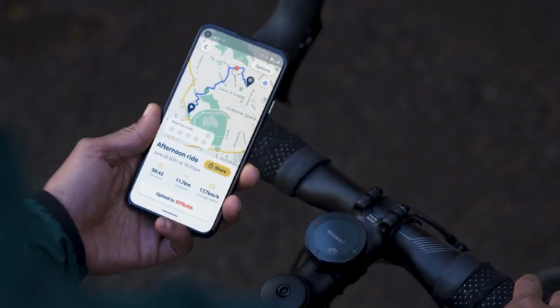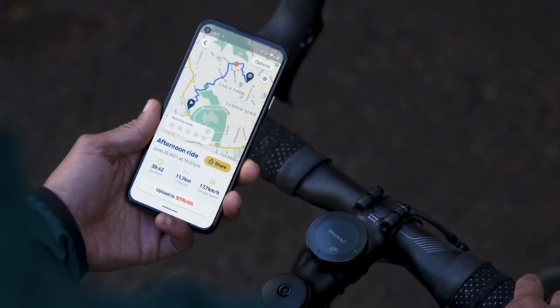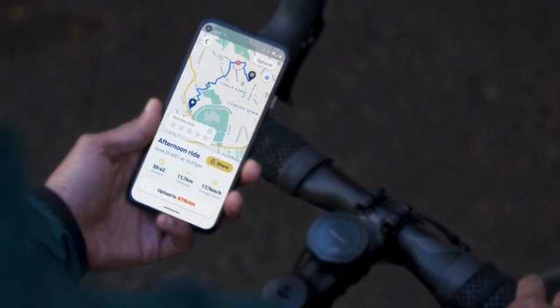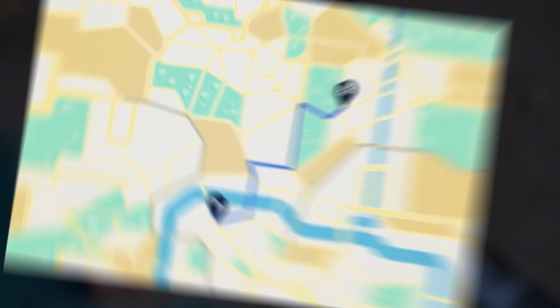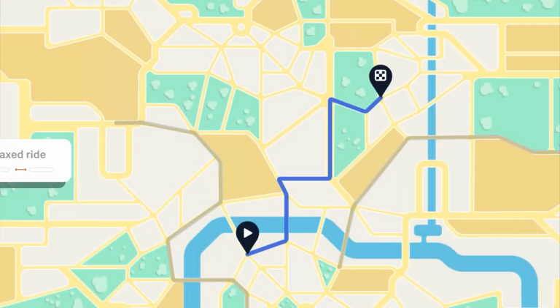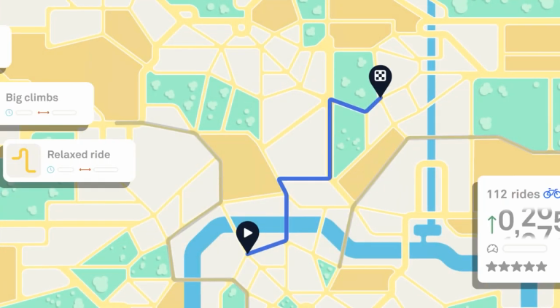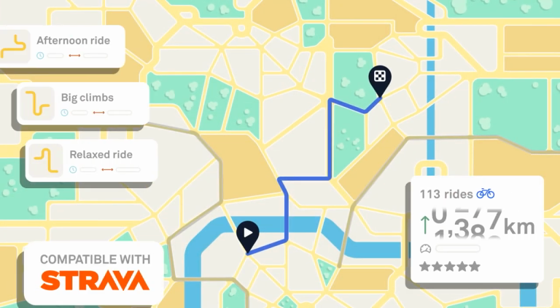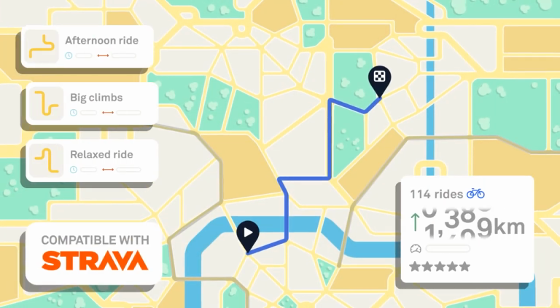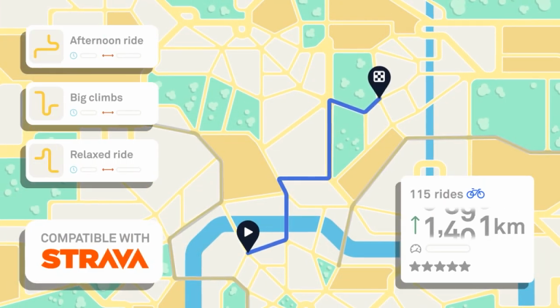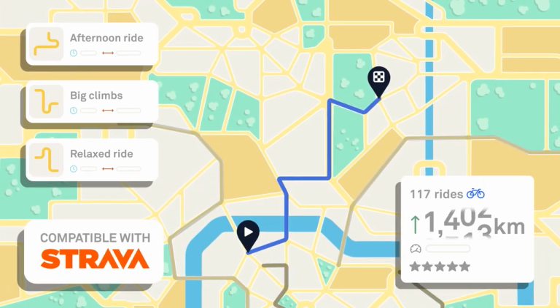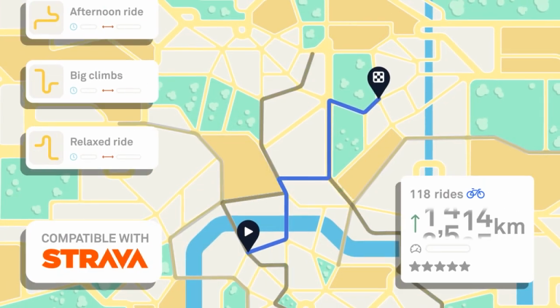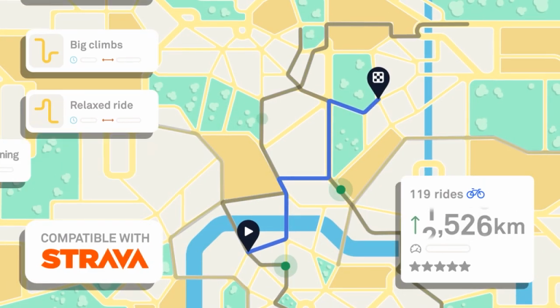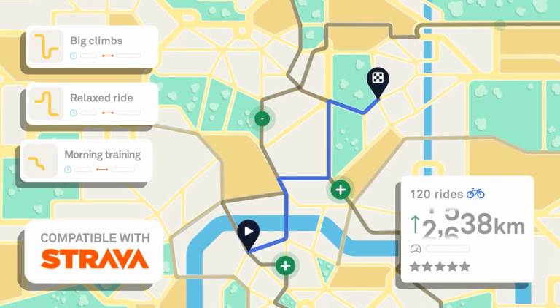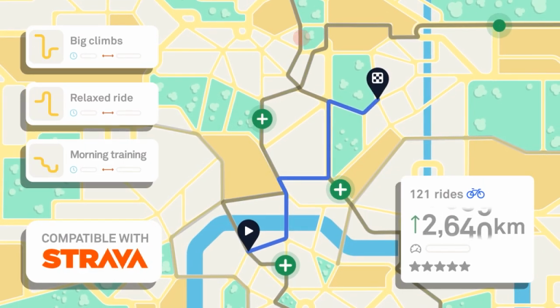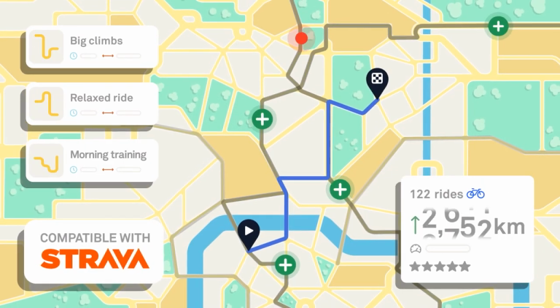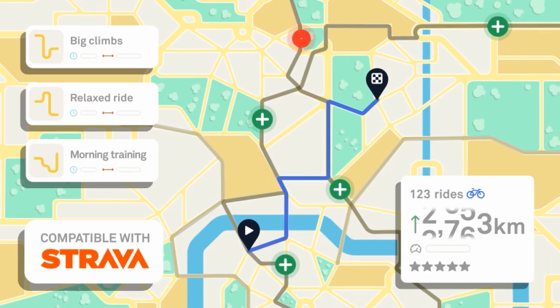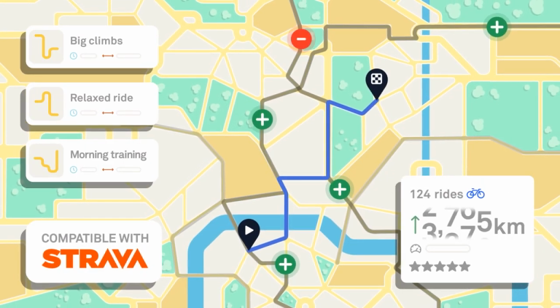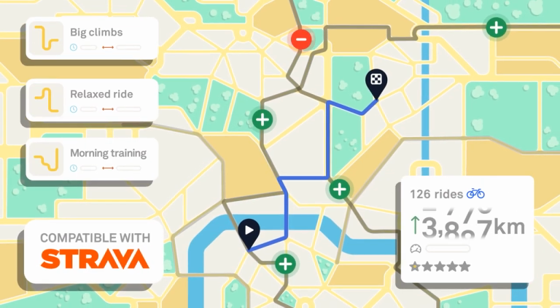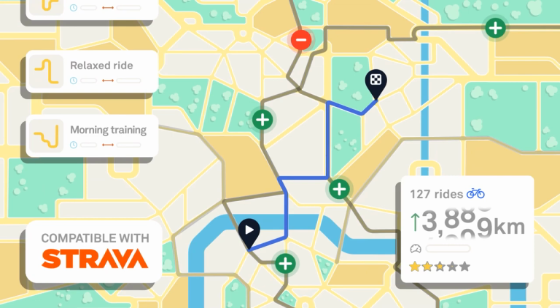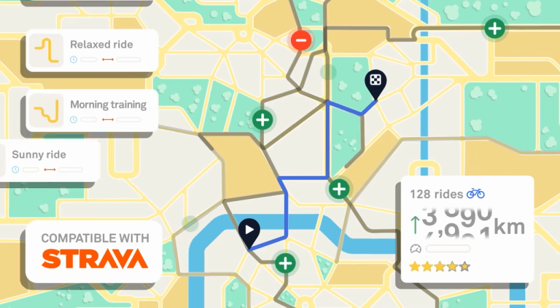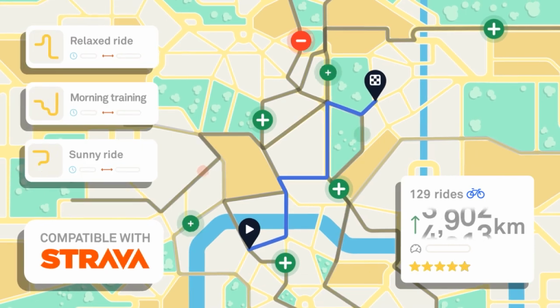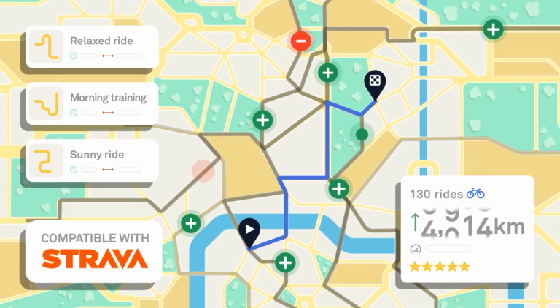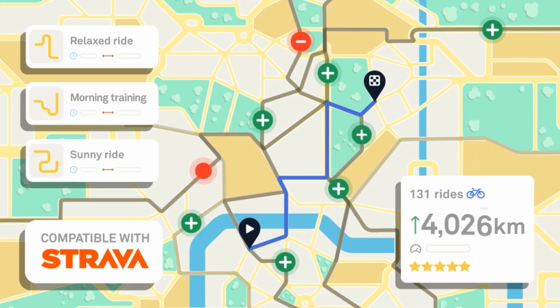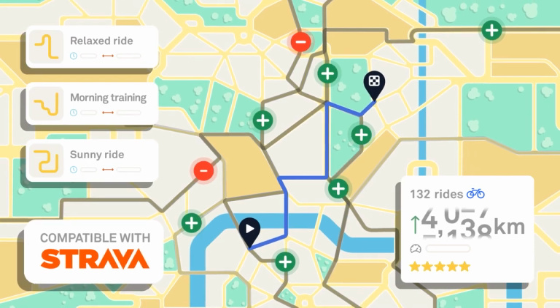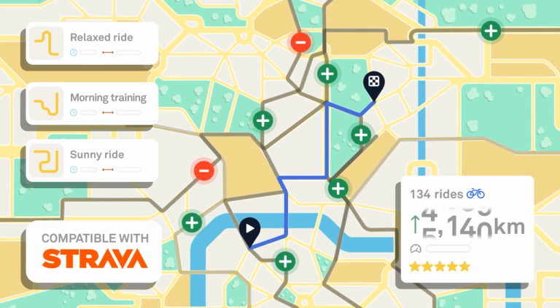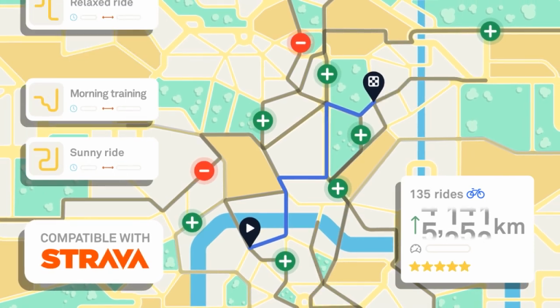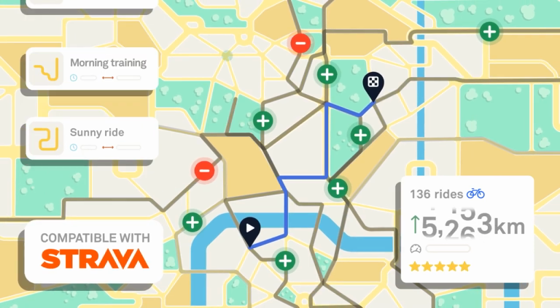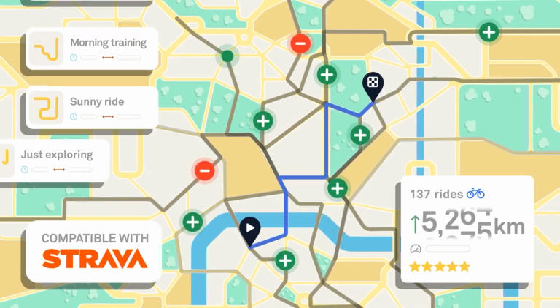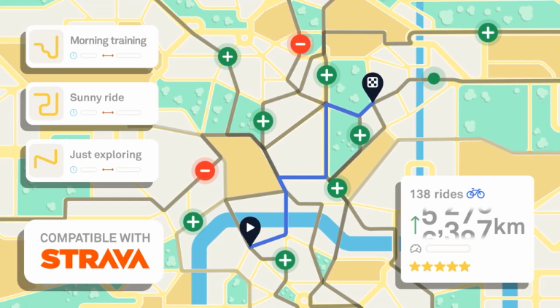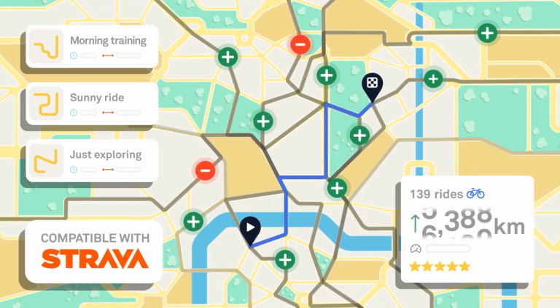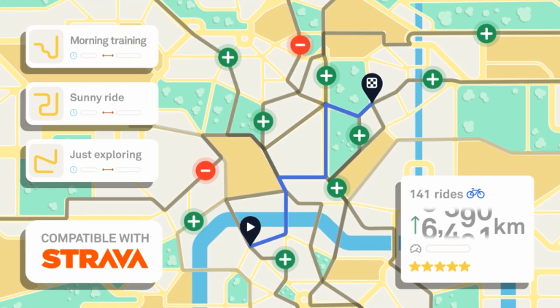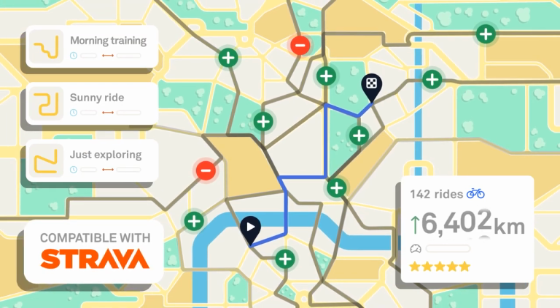Wherever you're going, Velo2 will log all of your journeys and stats. You can even upload your ride to Strava.